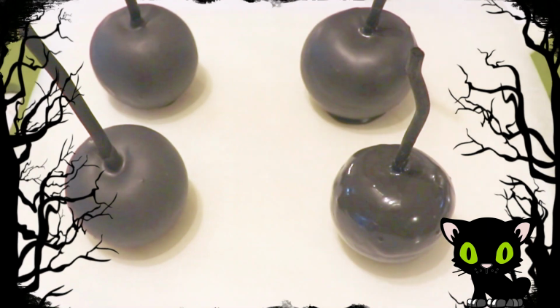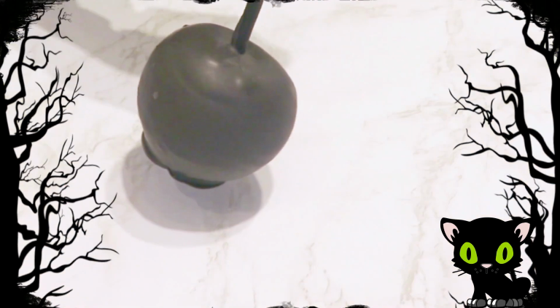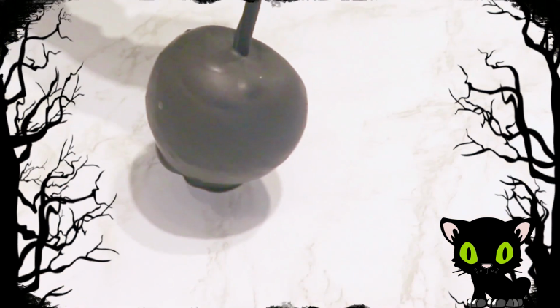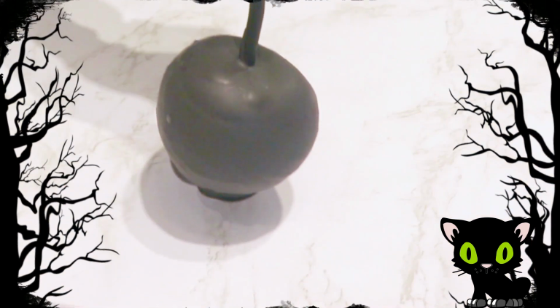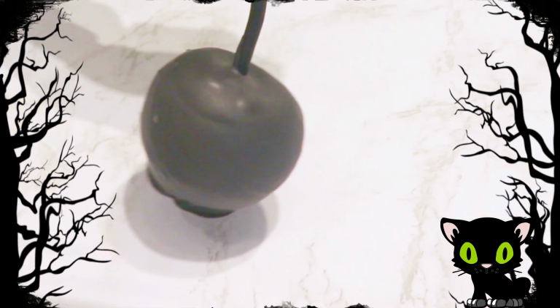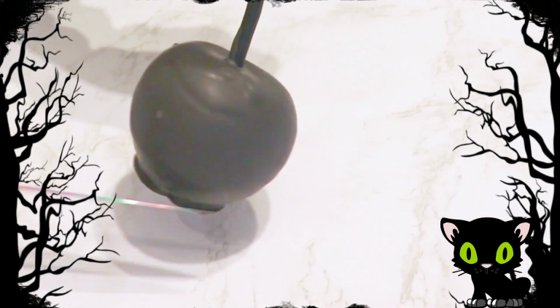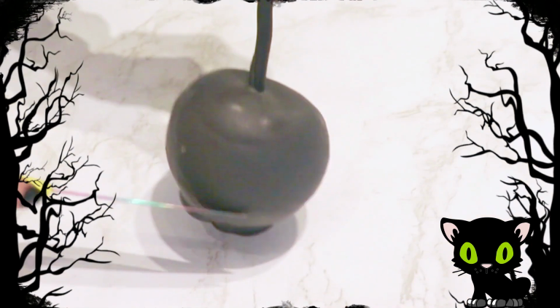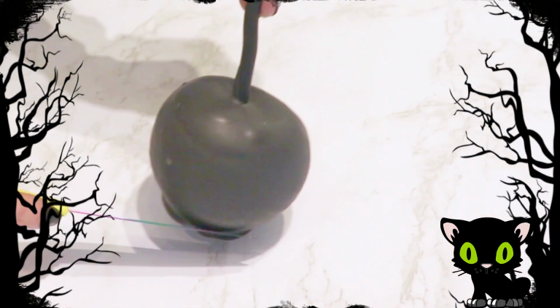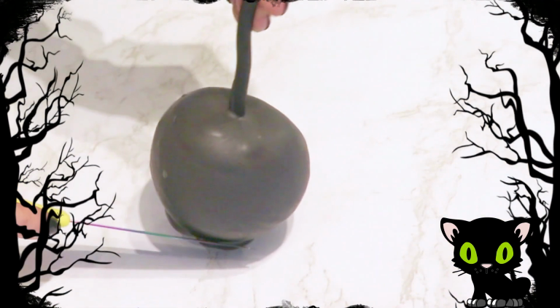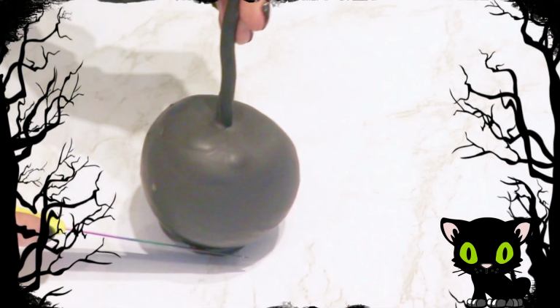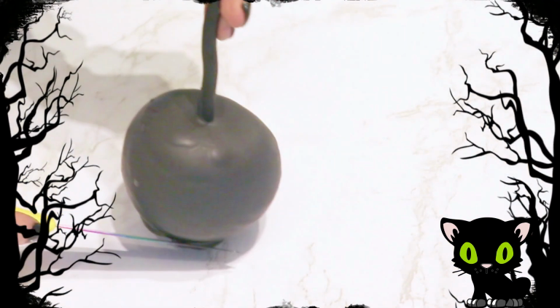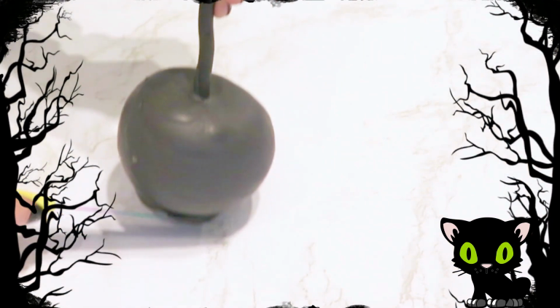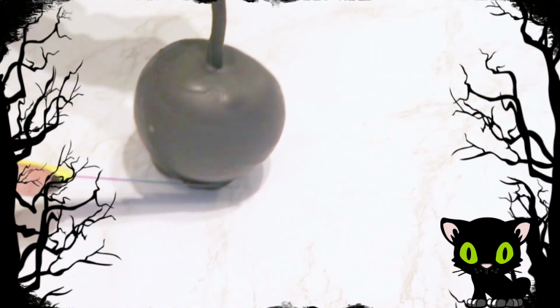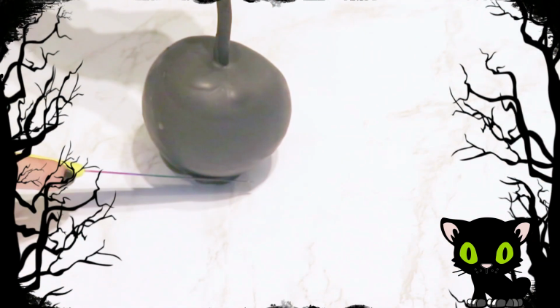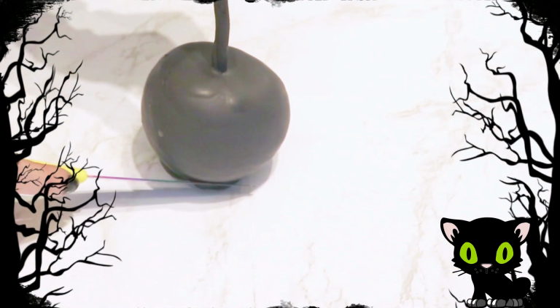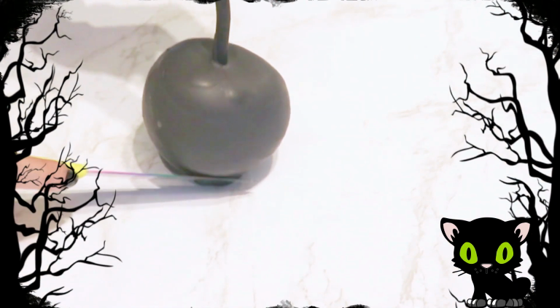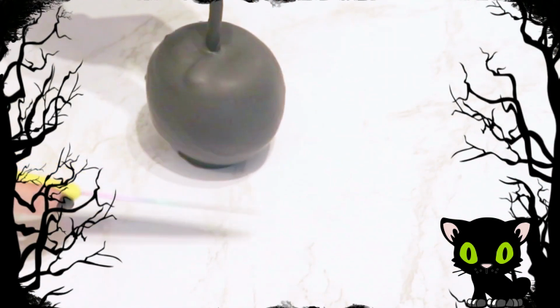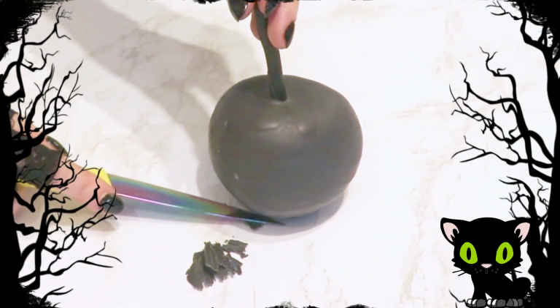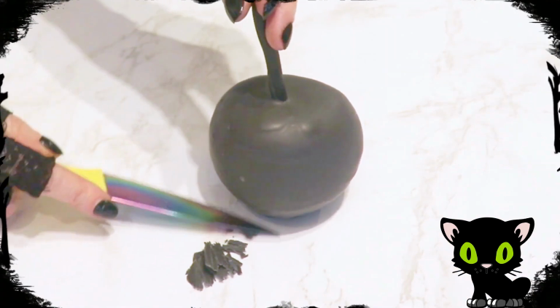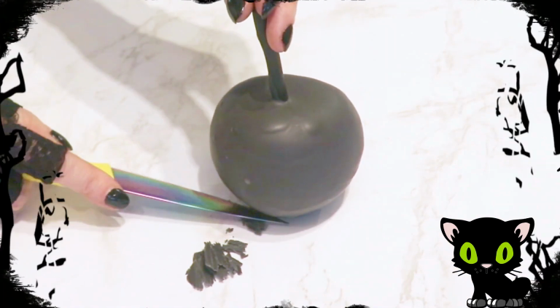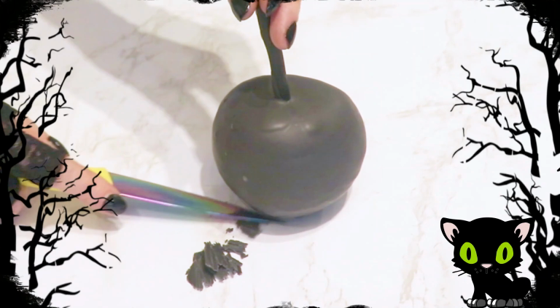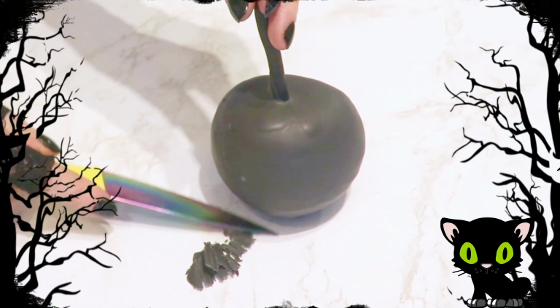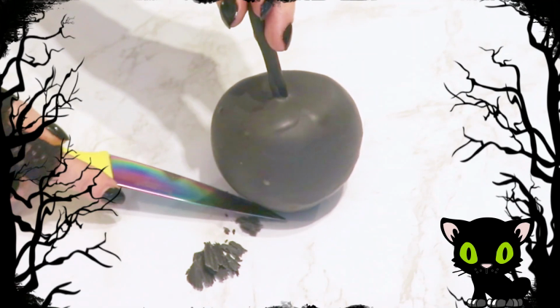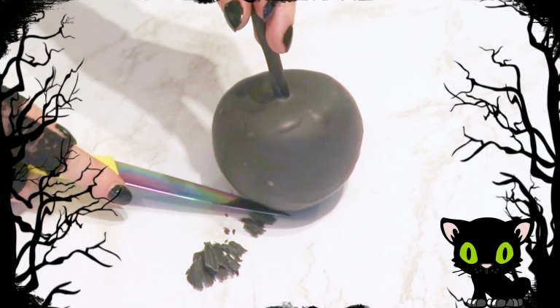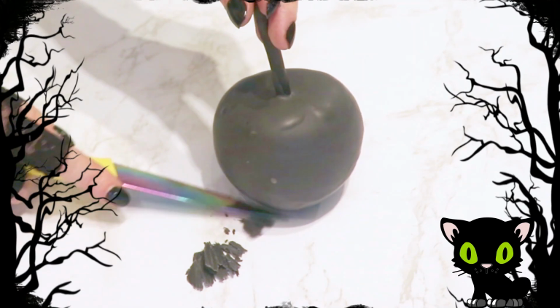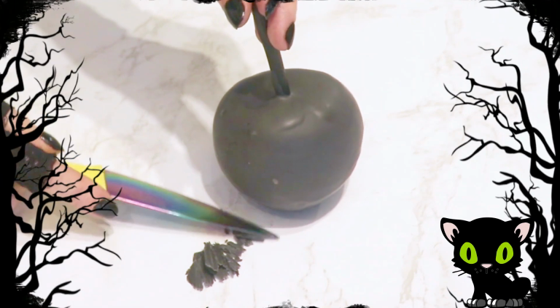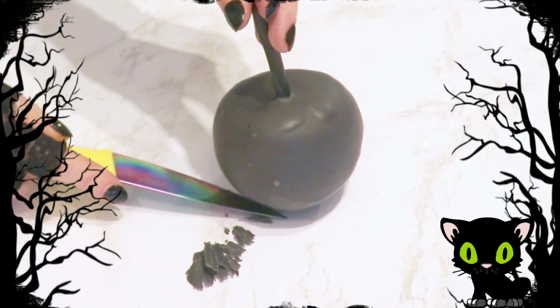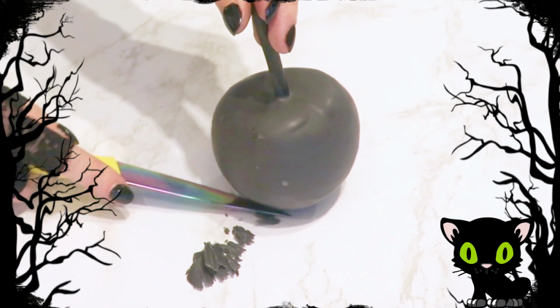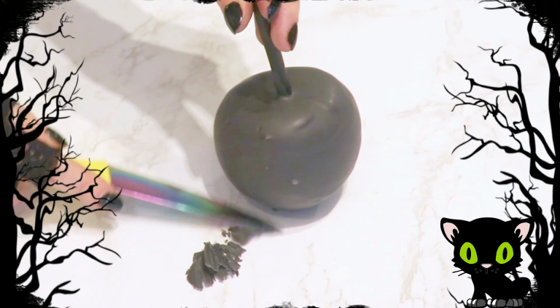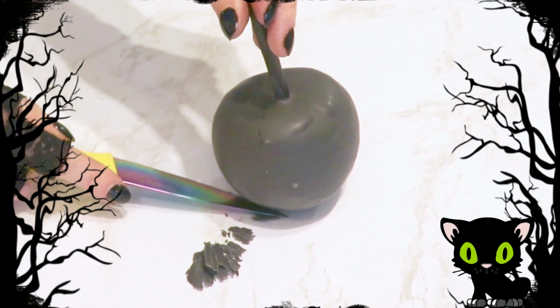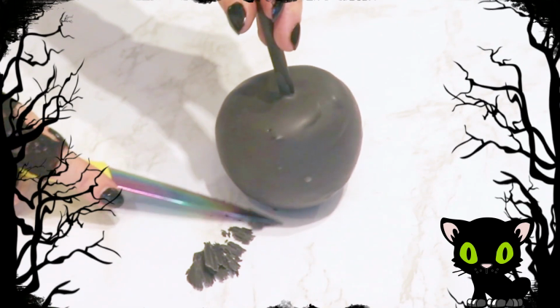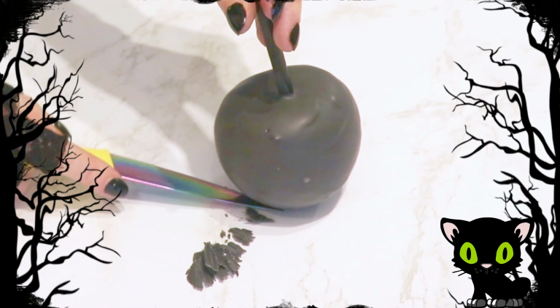Once they had hardened, I removed any pooling at the bottom with my knife, carefully cutting it off at an angle until smooth.